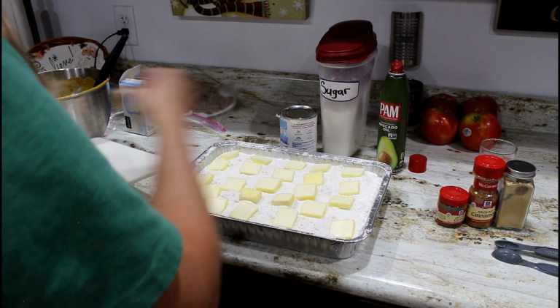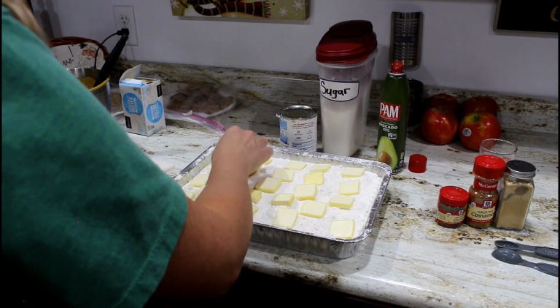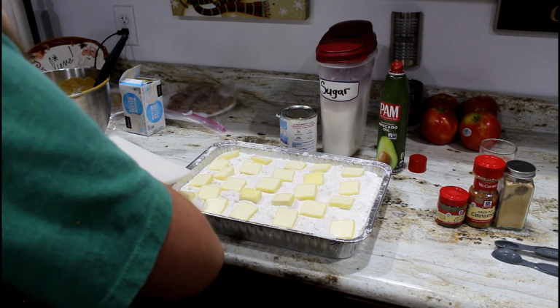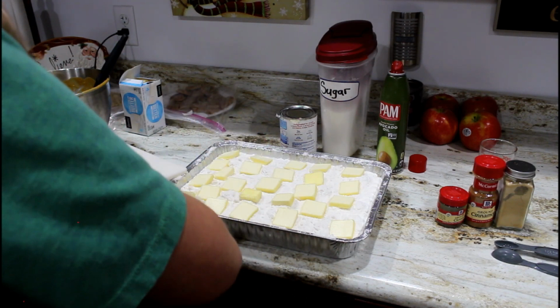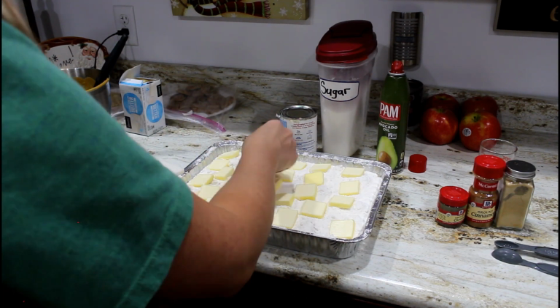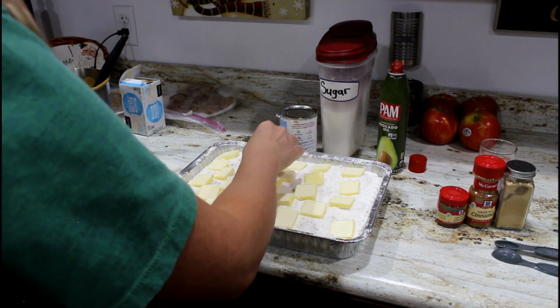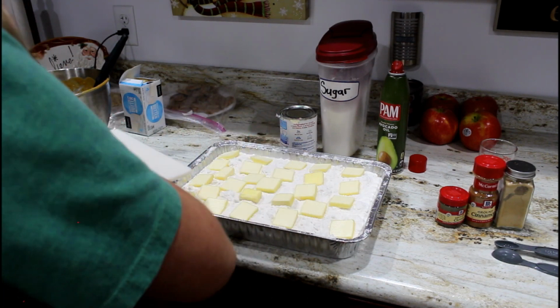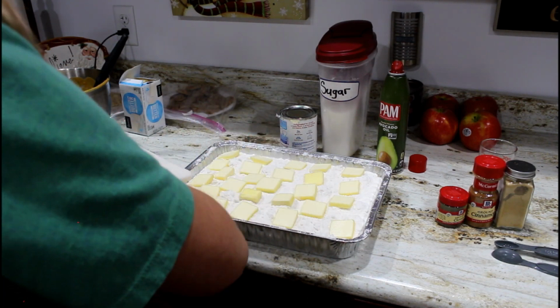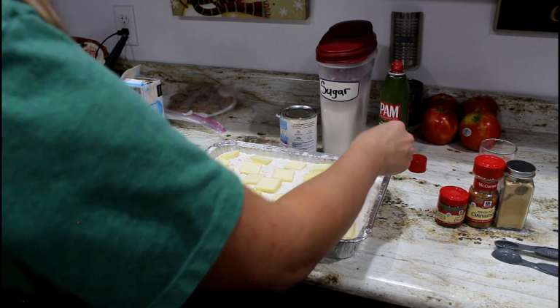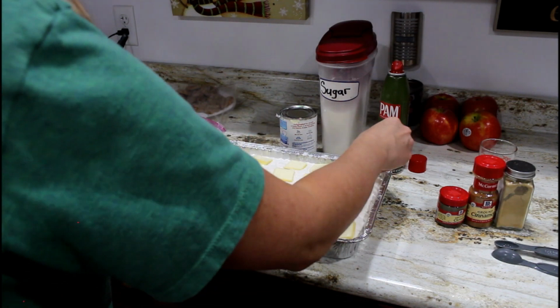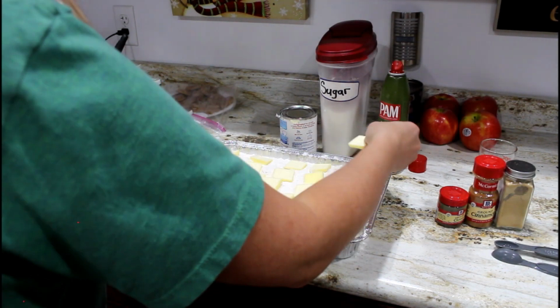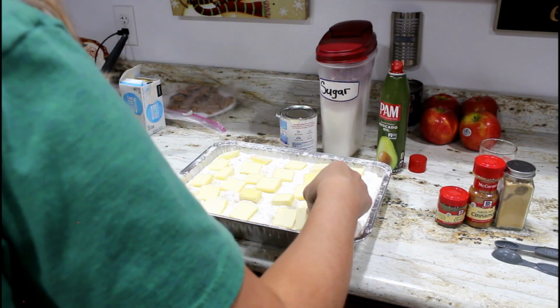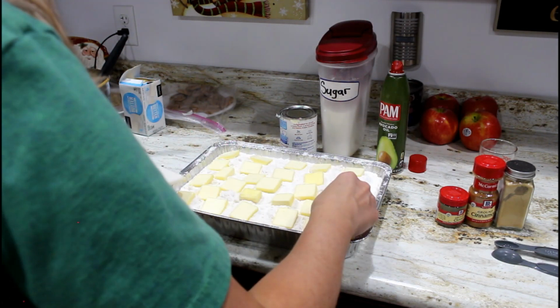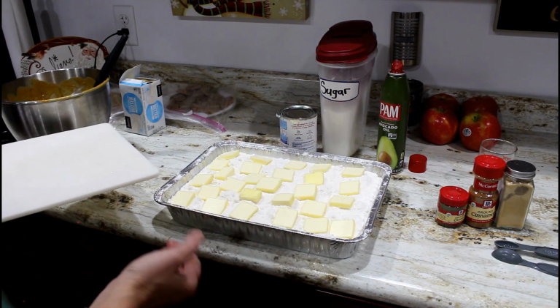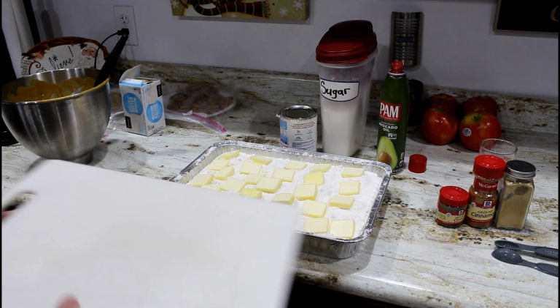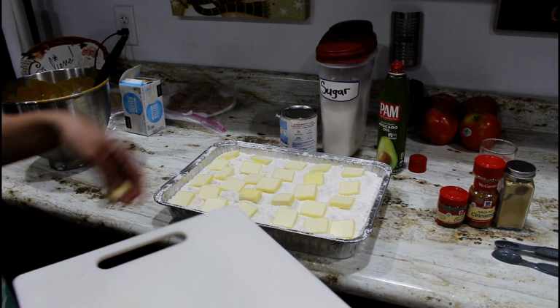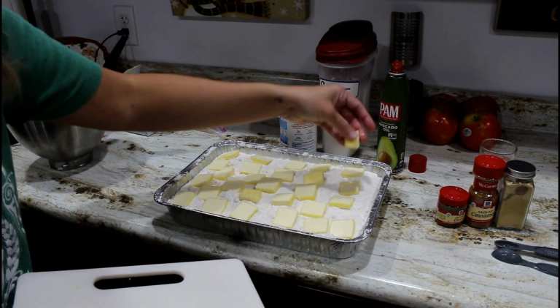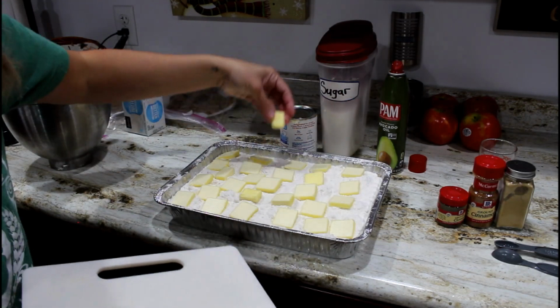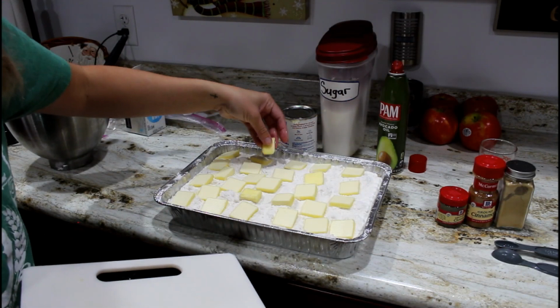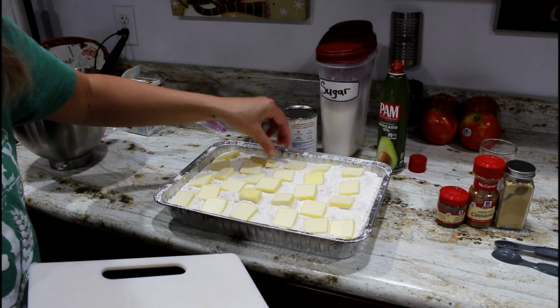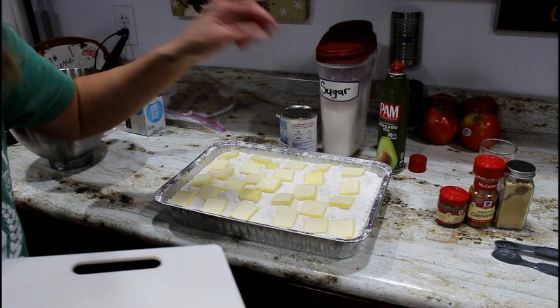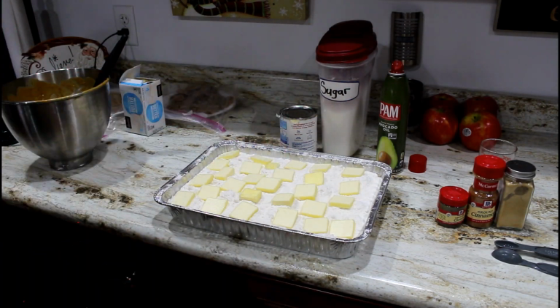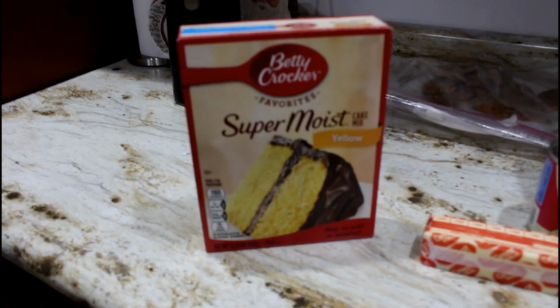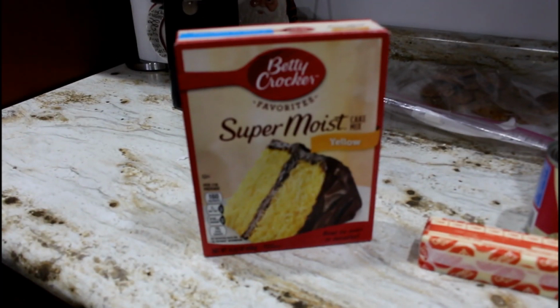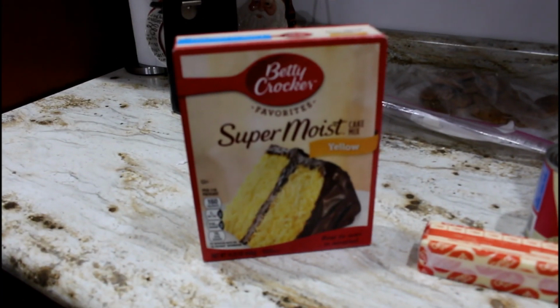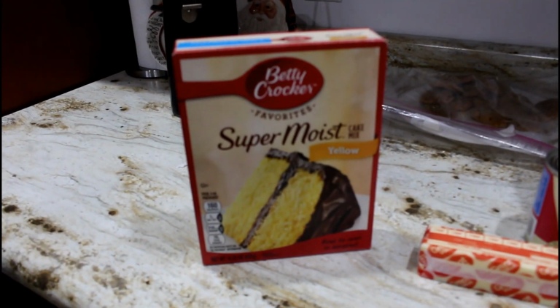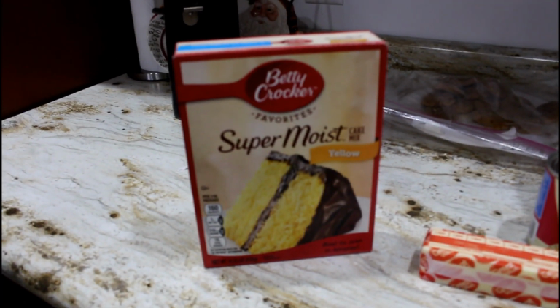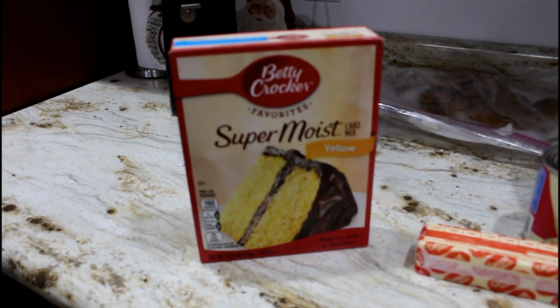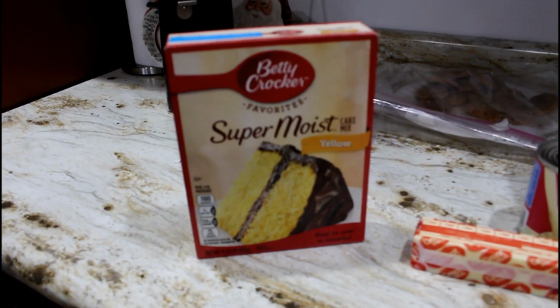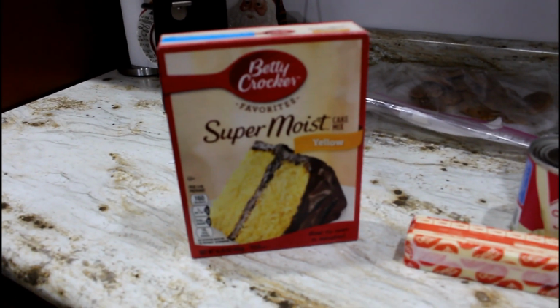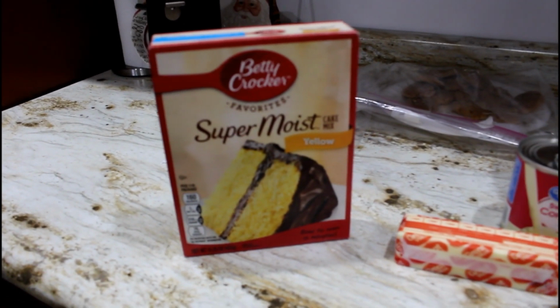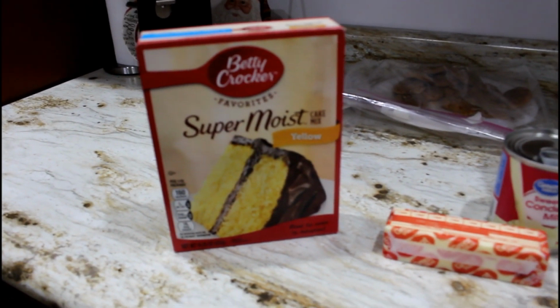Now we're going to bake this for one hour, and then you can serve it with whipped cream if you want.